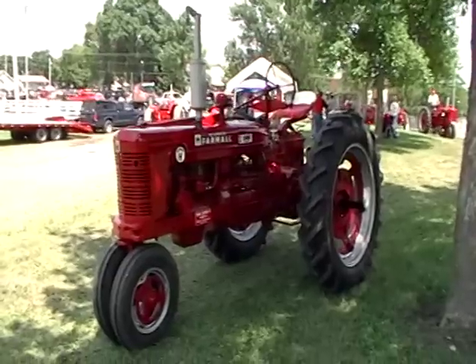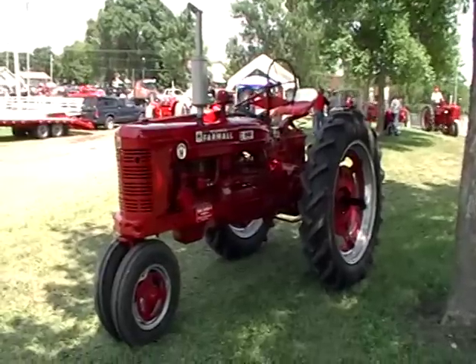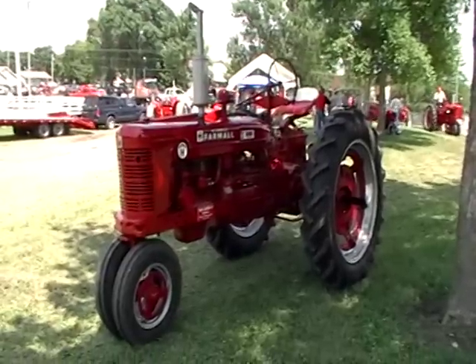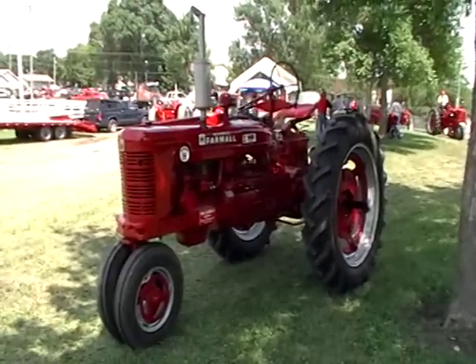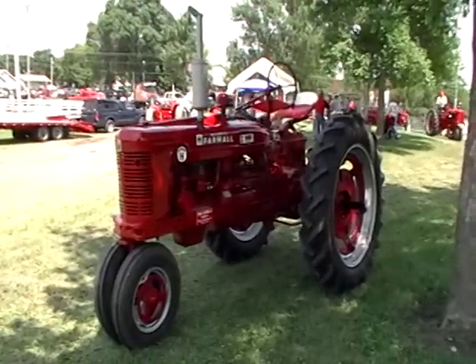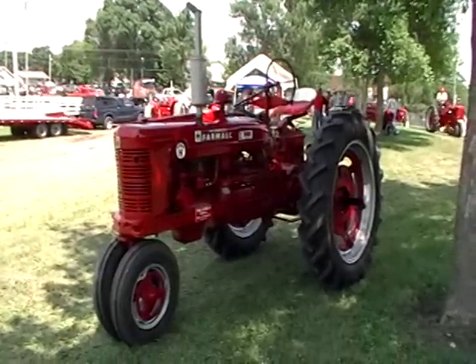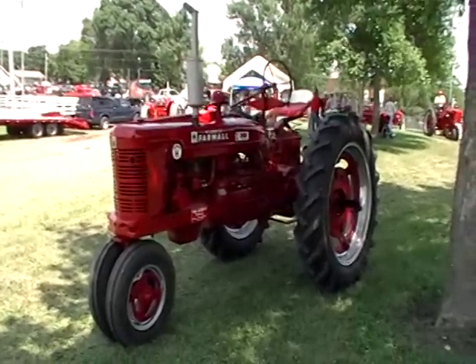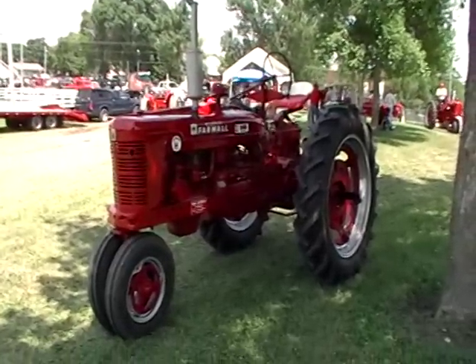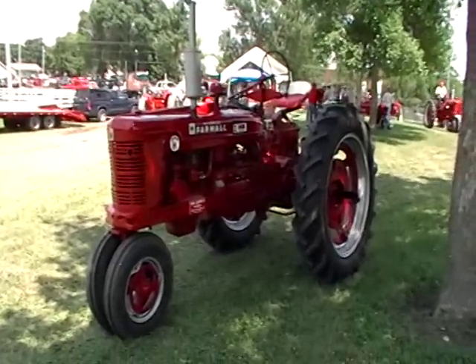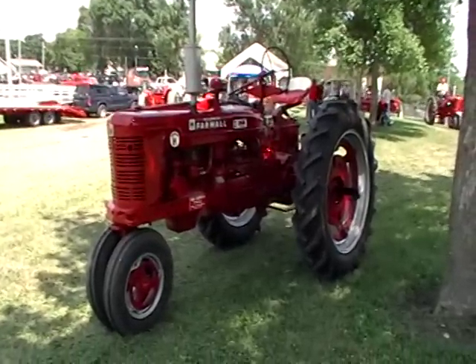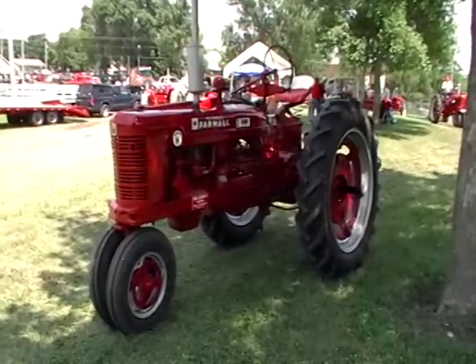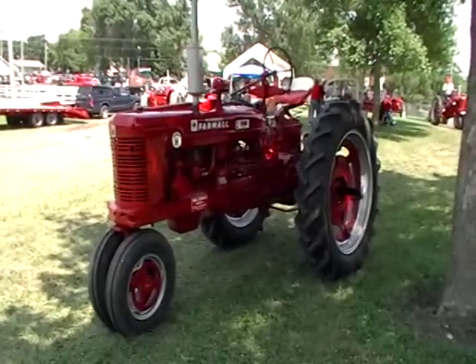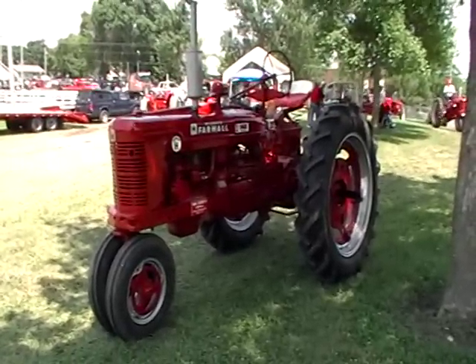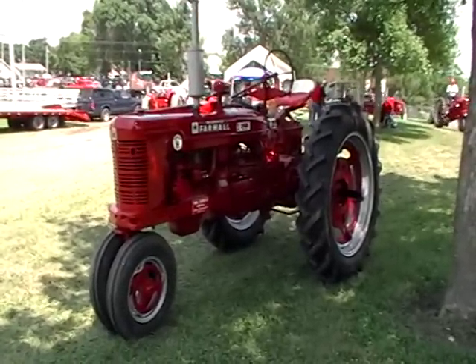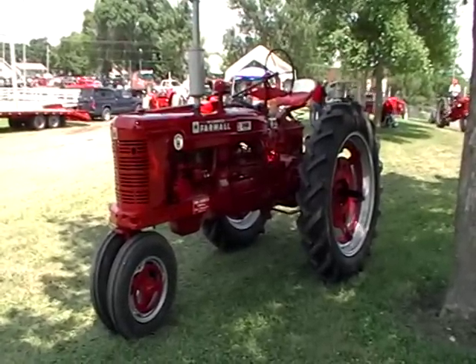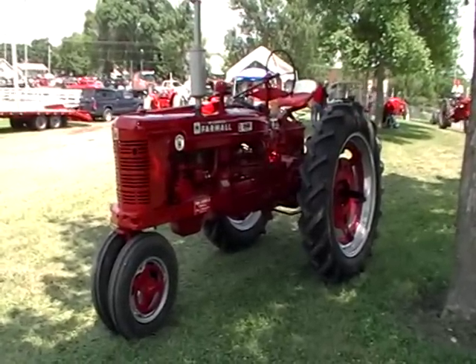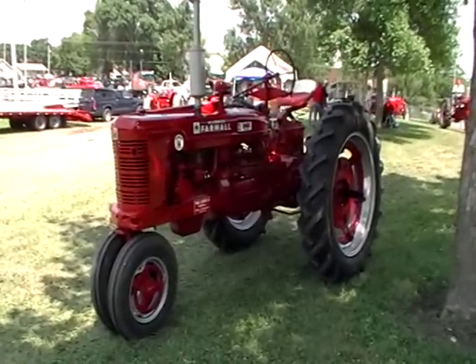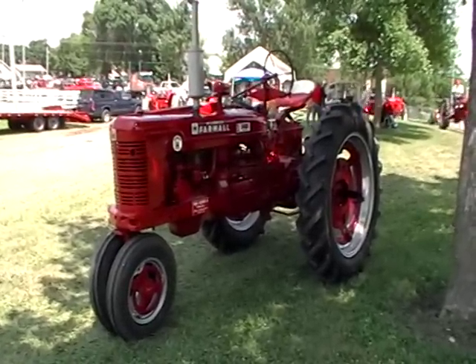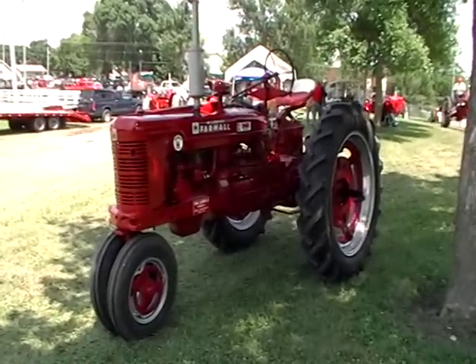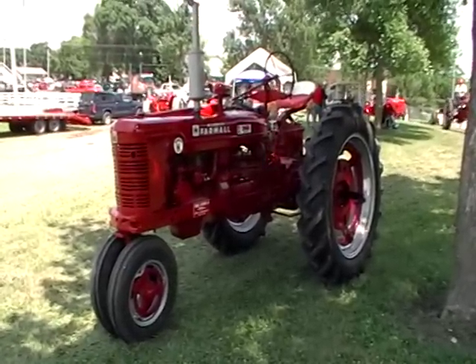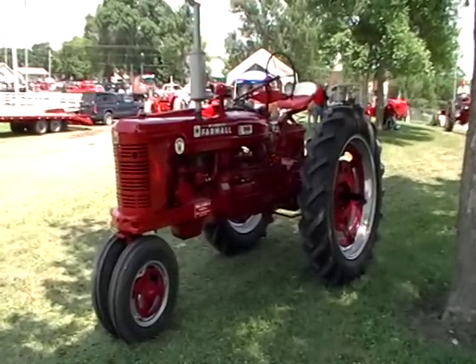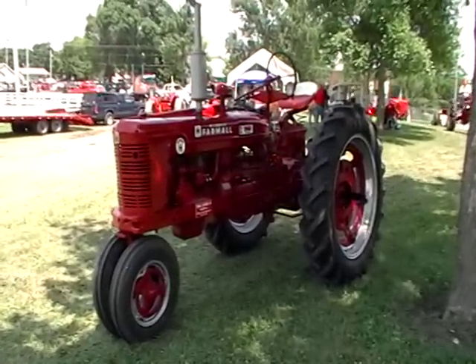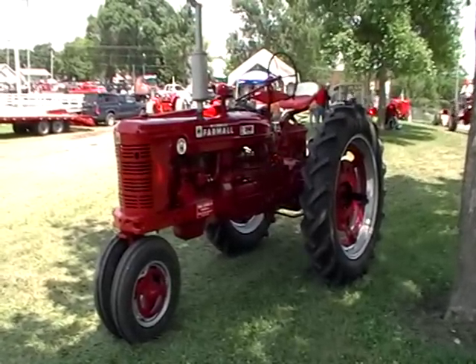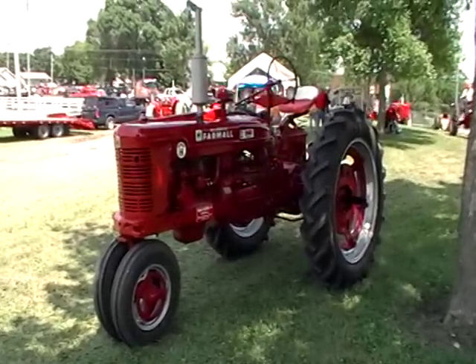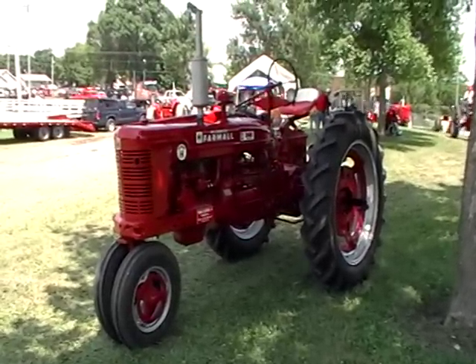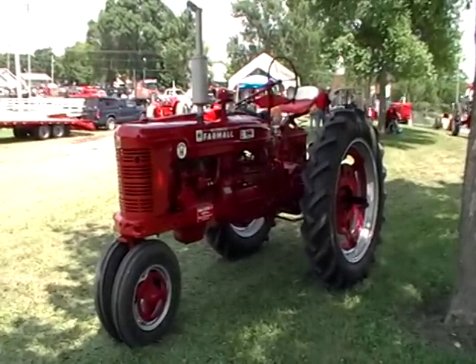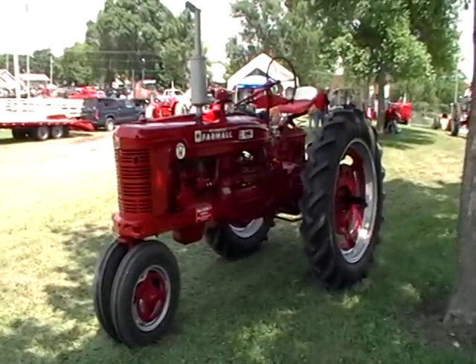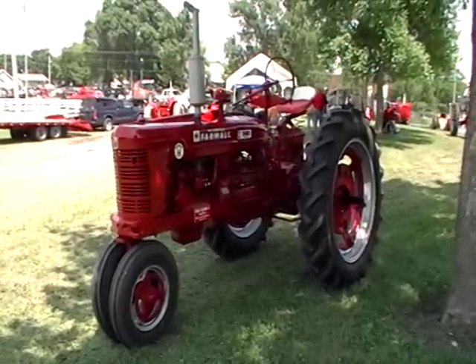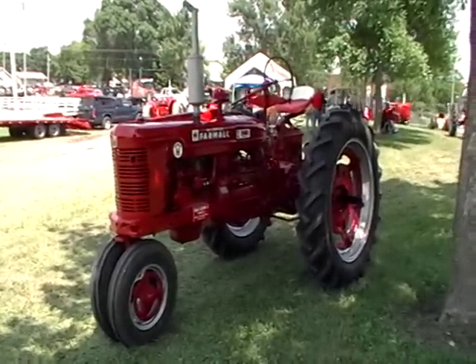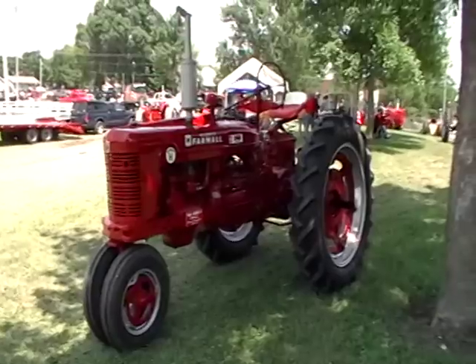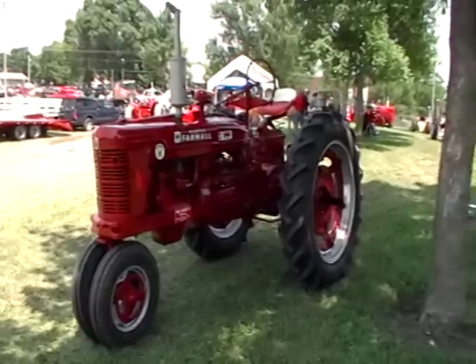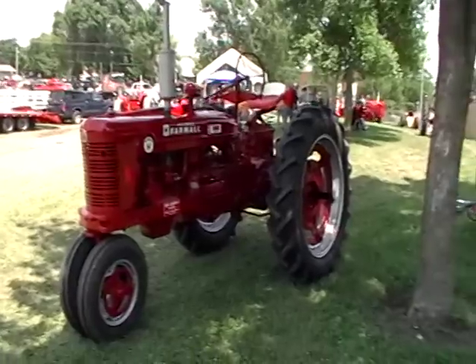Here's a '54 Super H of Kem Damerow, Albert Lea, Minnesota, taking a break in the shade.